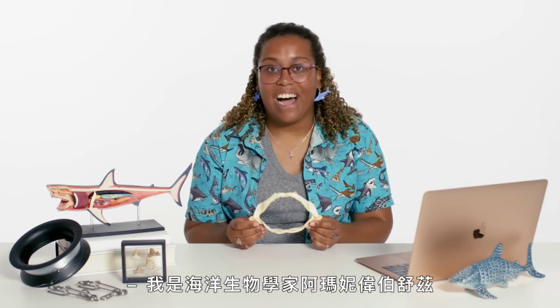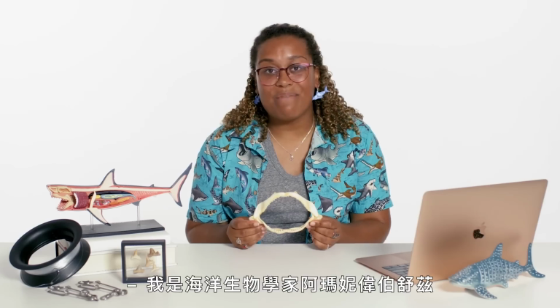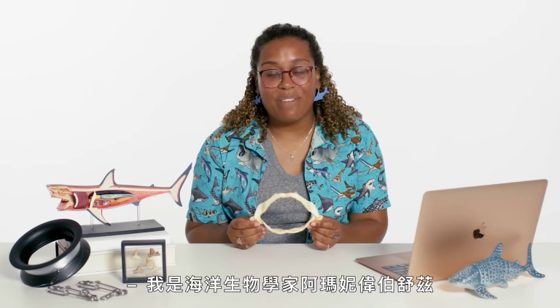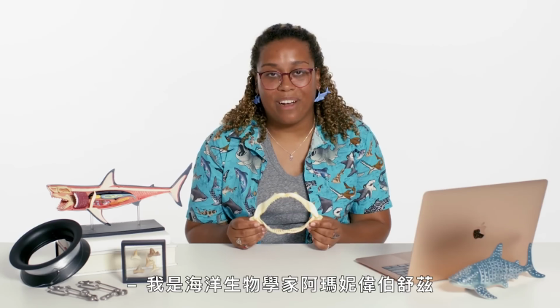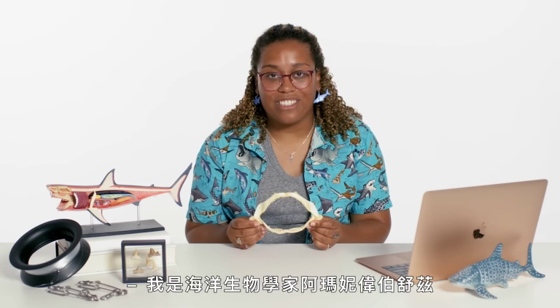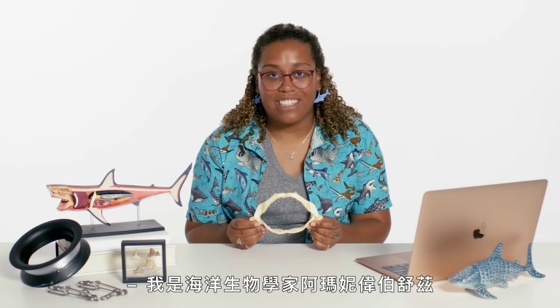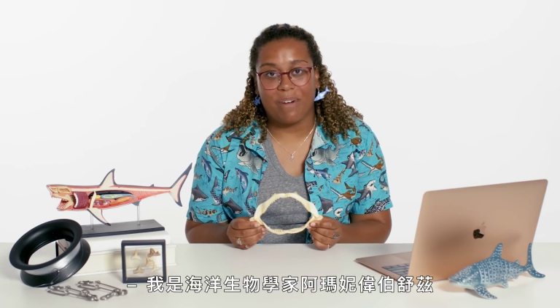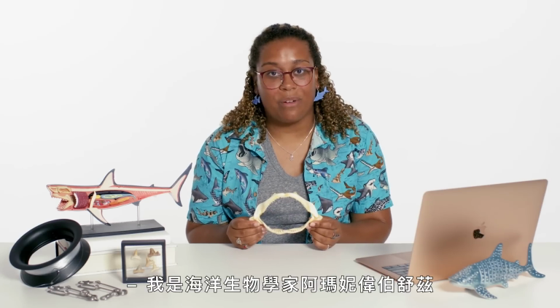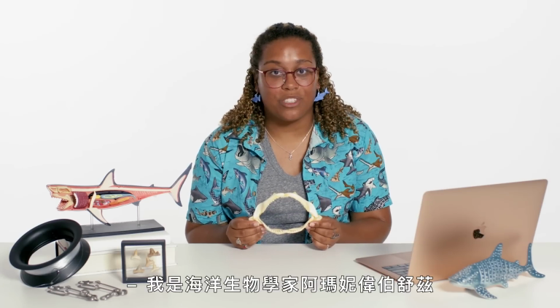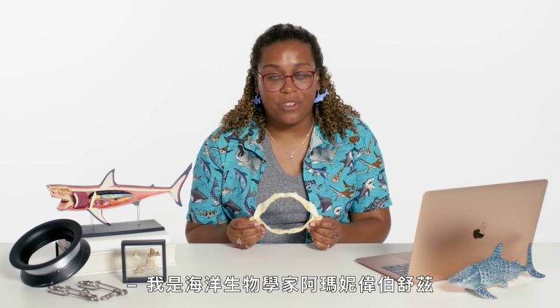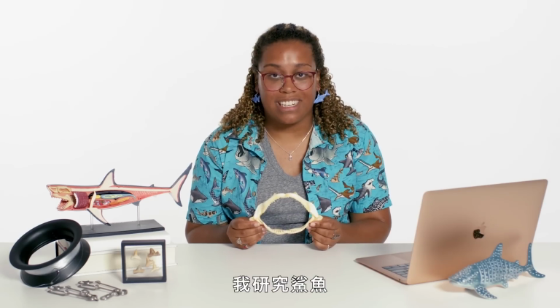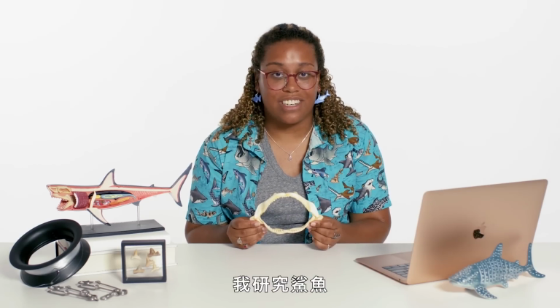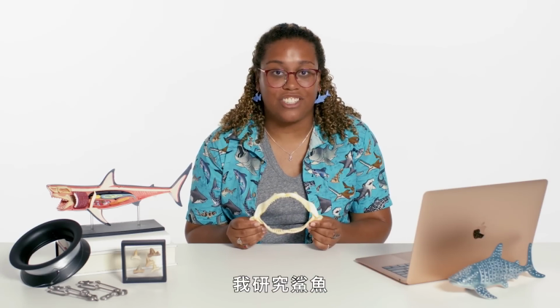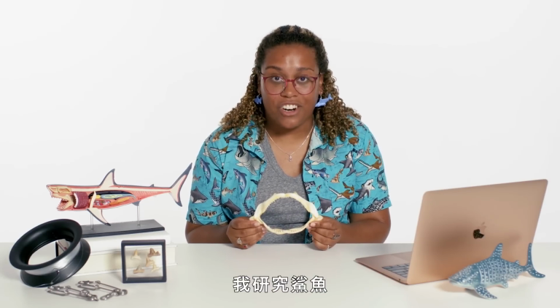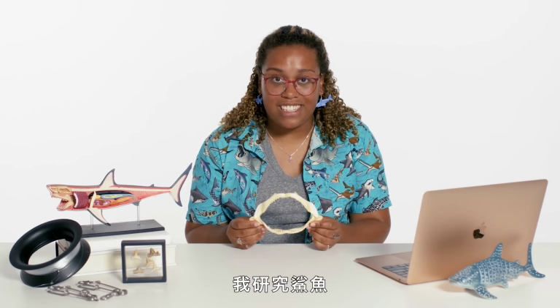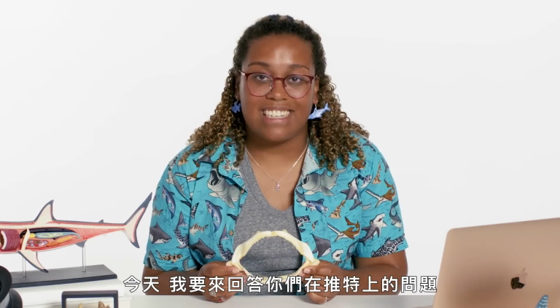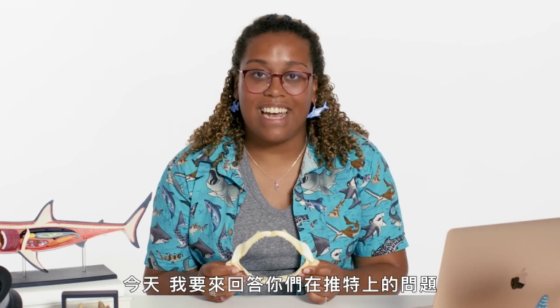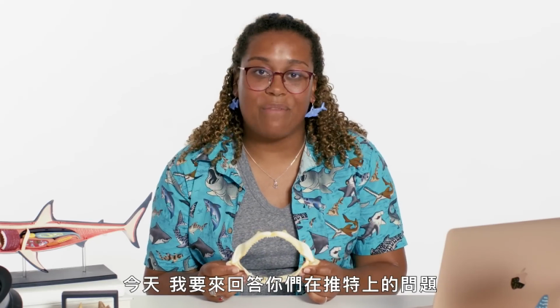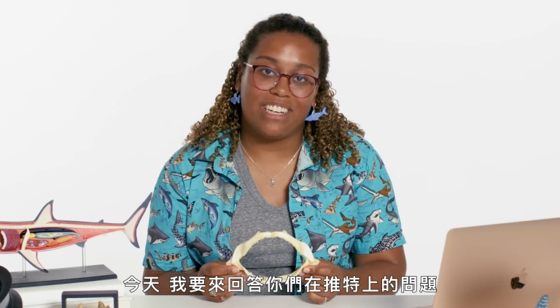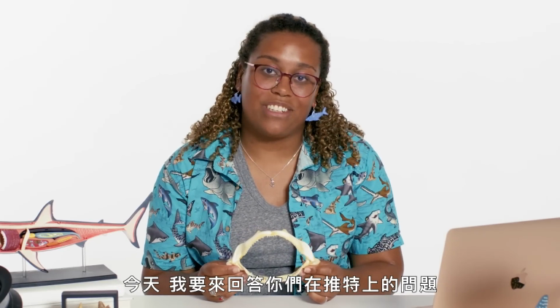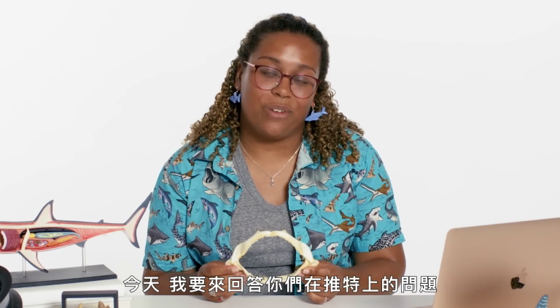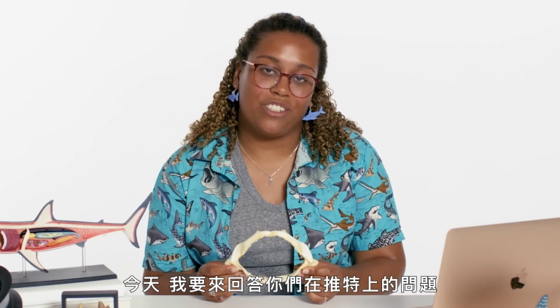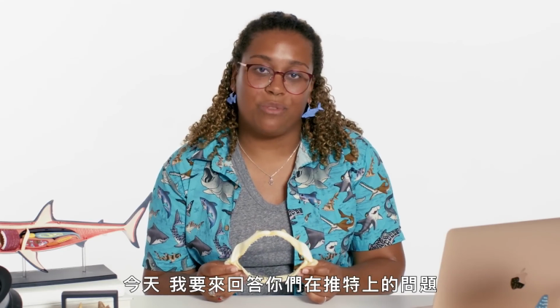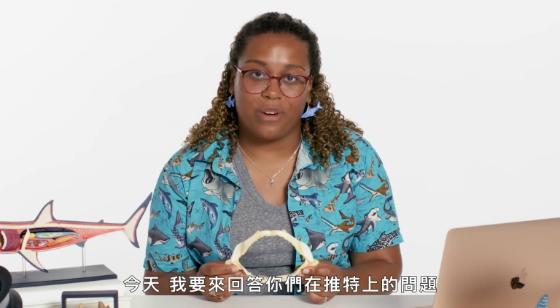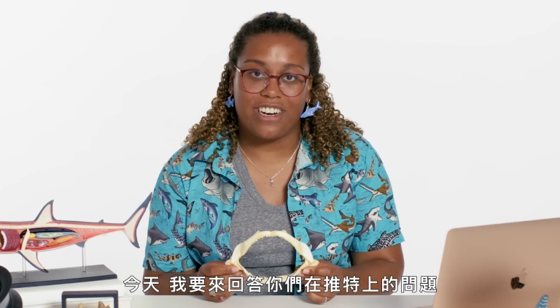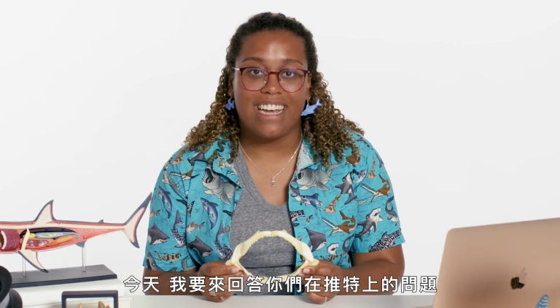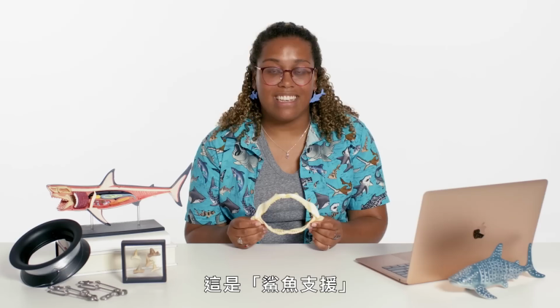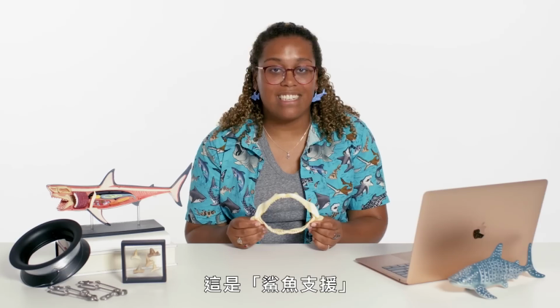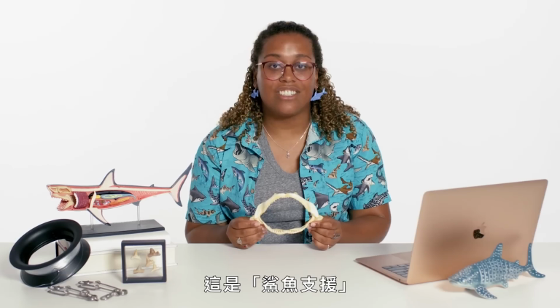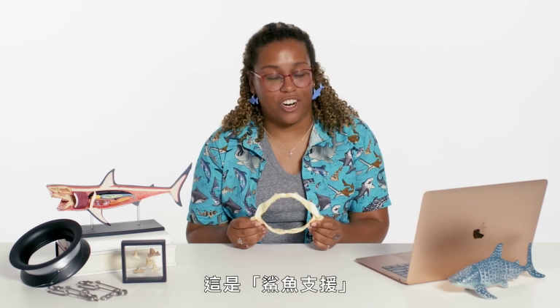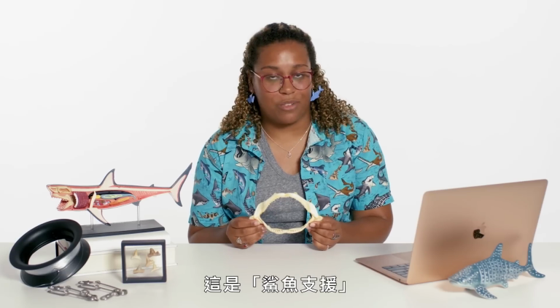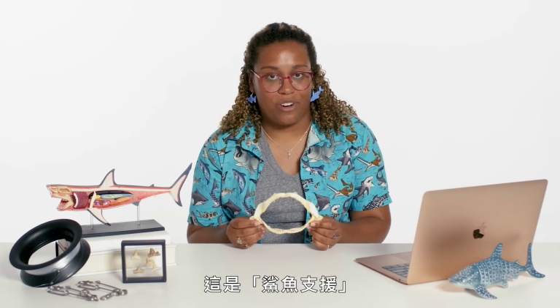I'm marine biologist Imani Weber-Schultz. I study sharks. Today I'll be answering your questions from Twitter. This is Shark Support.